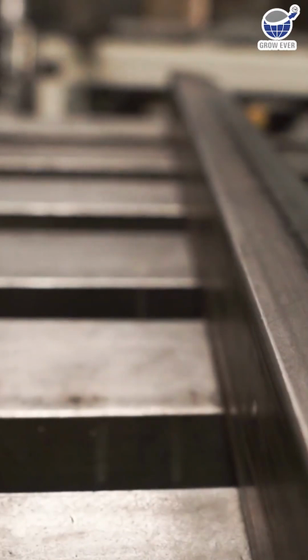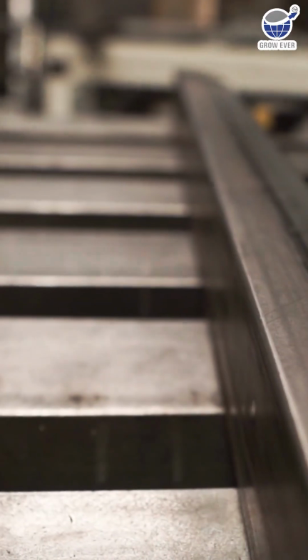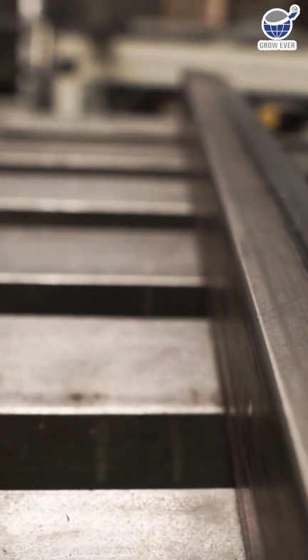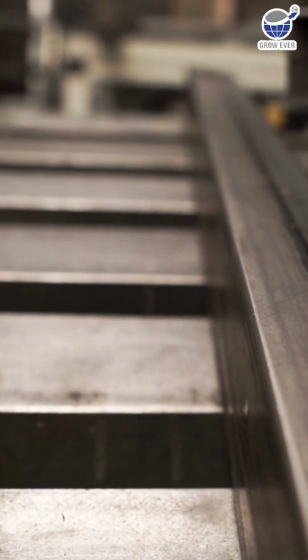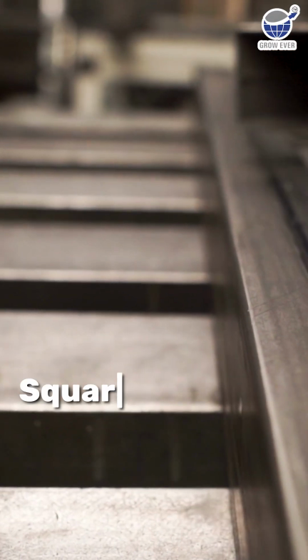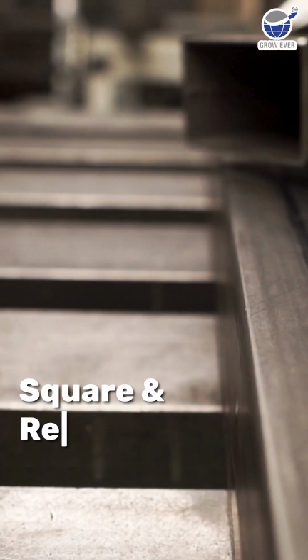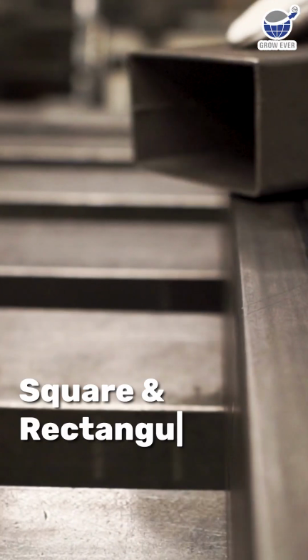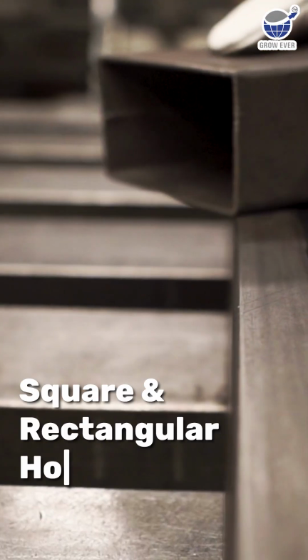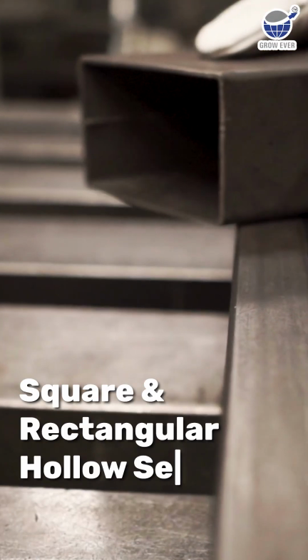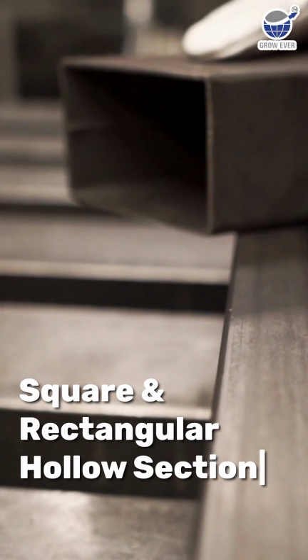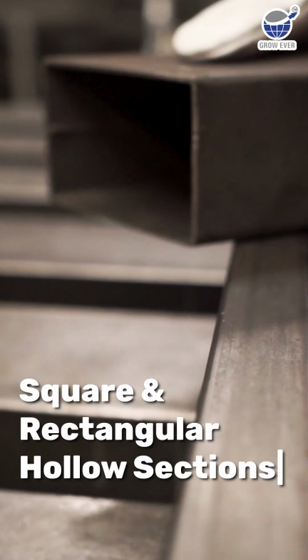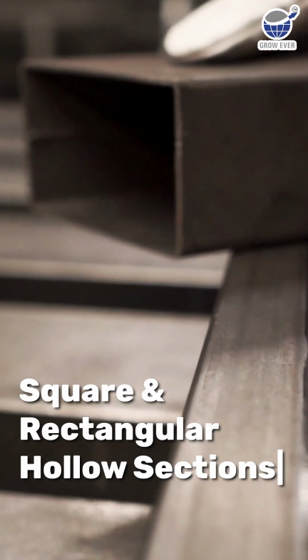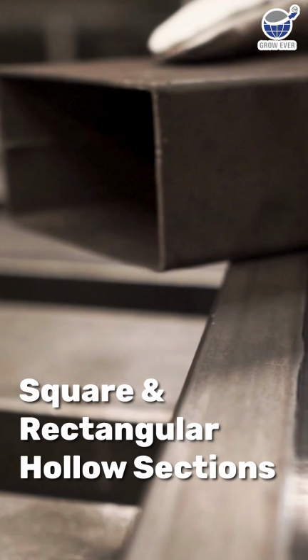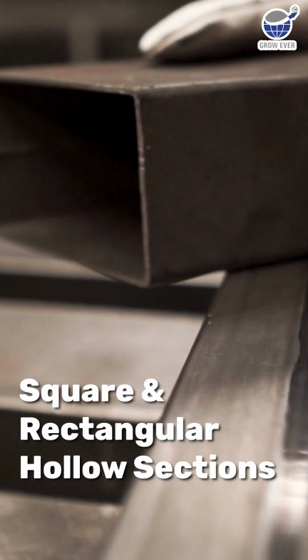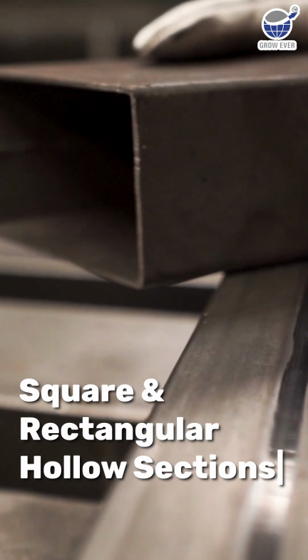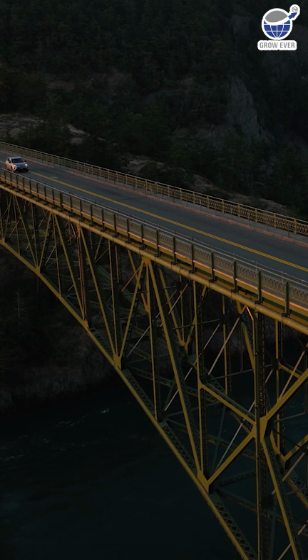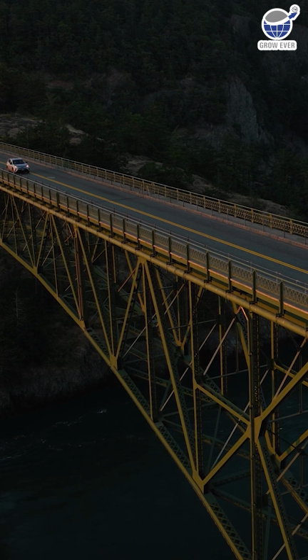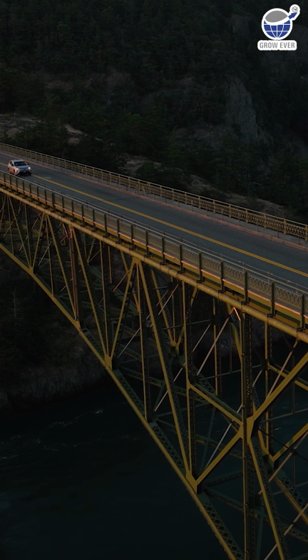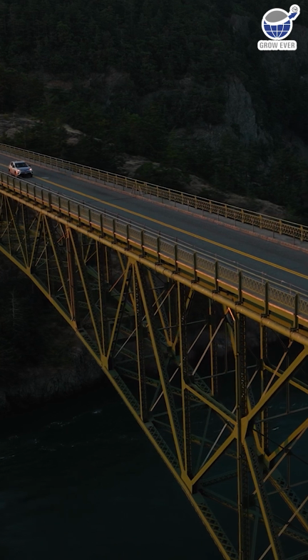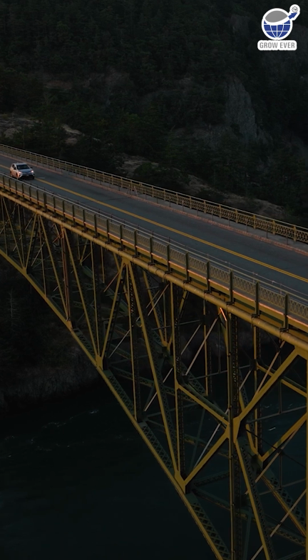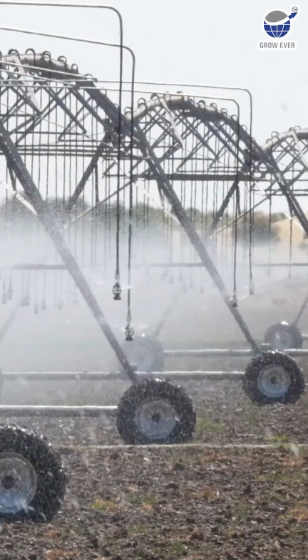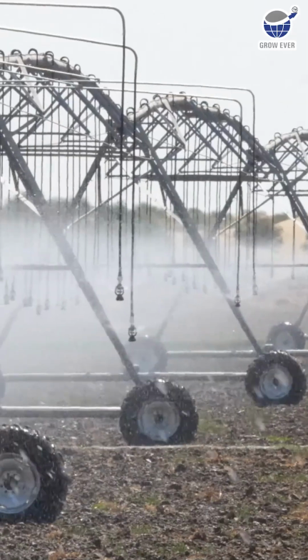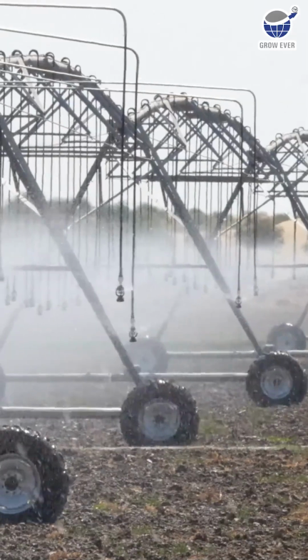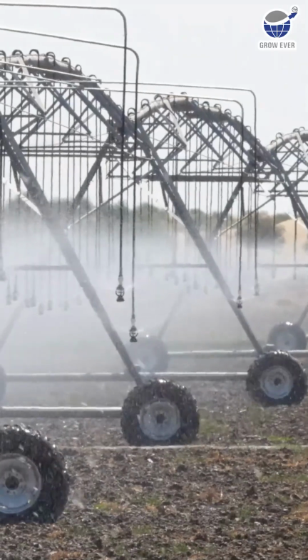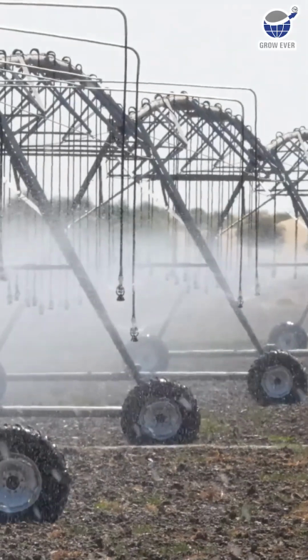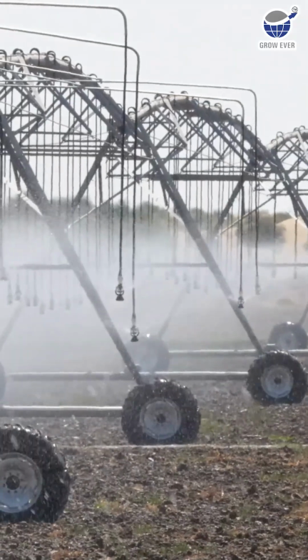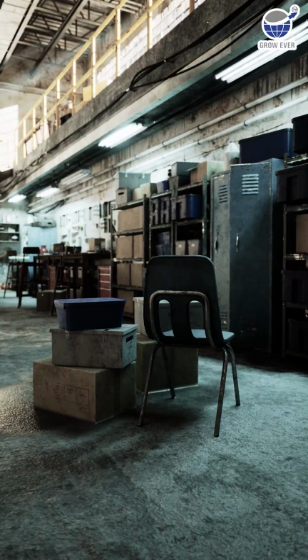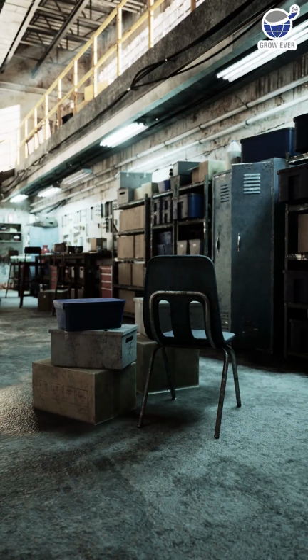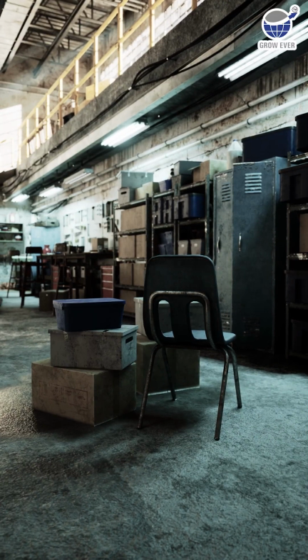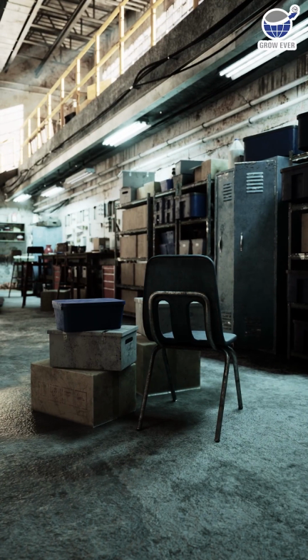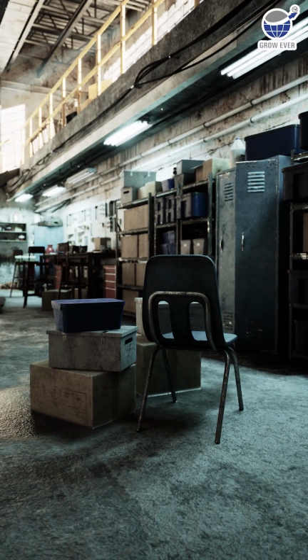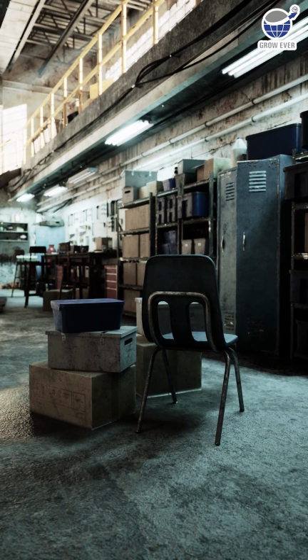For strength, square and rectangular hollow sections are the go-to, holding up bridges, agricultural equipment, and industrial-style furniture.